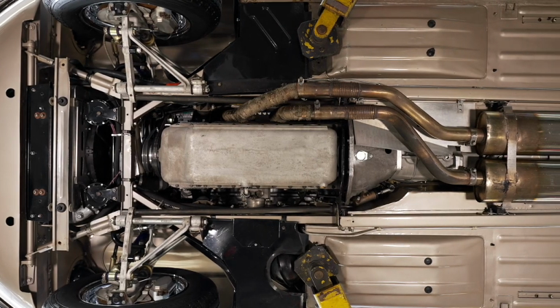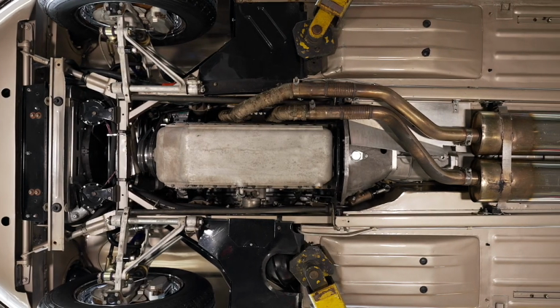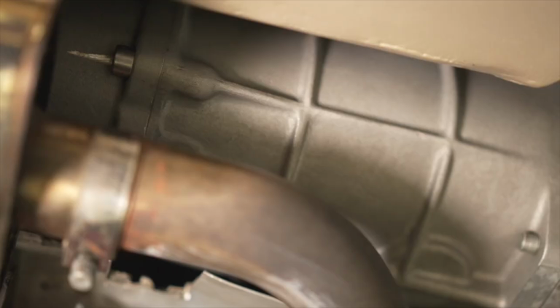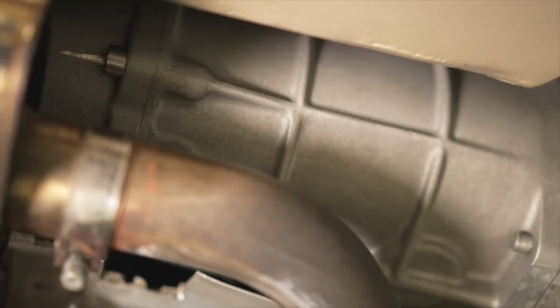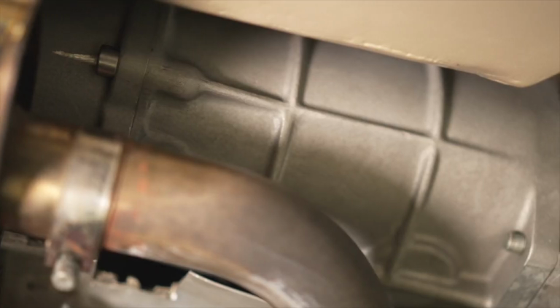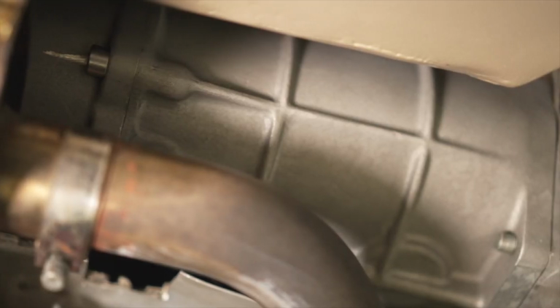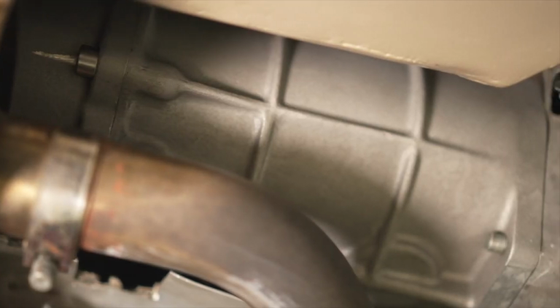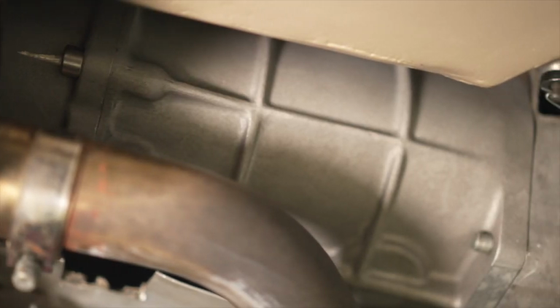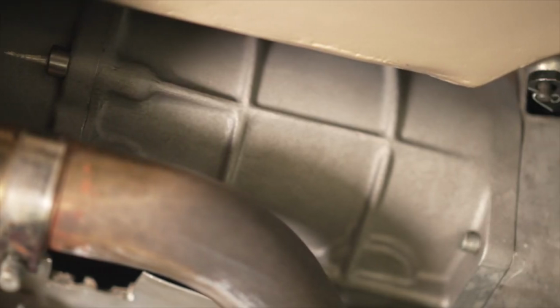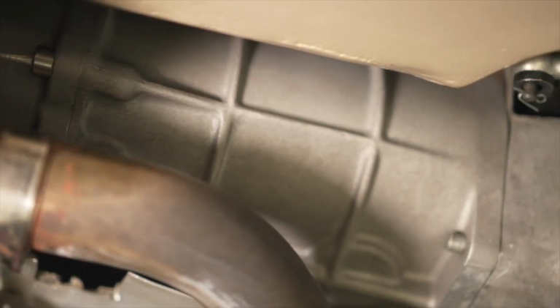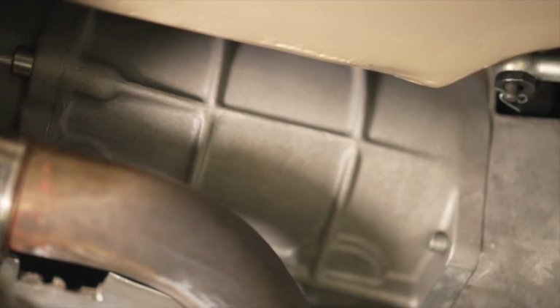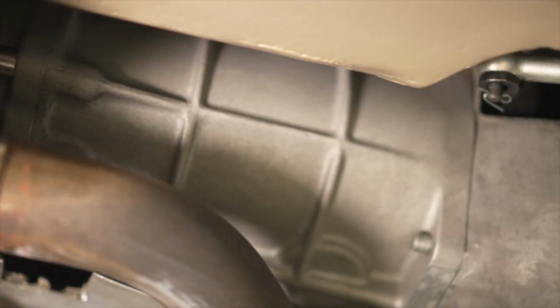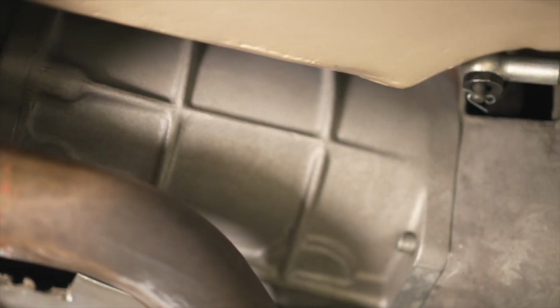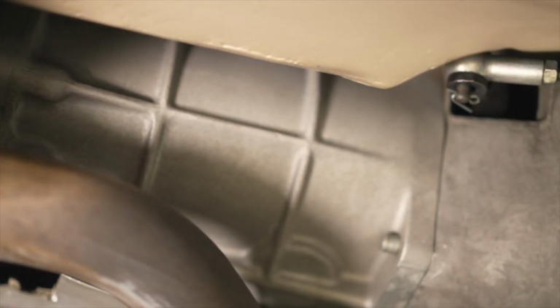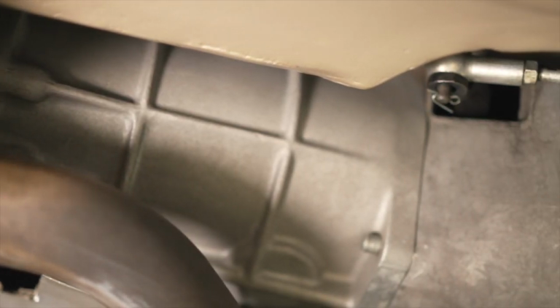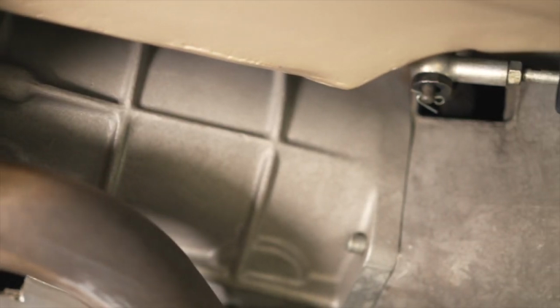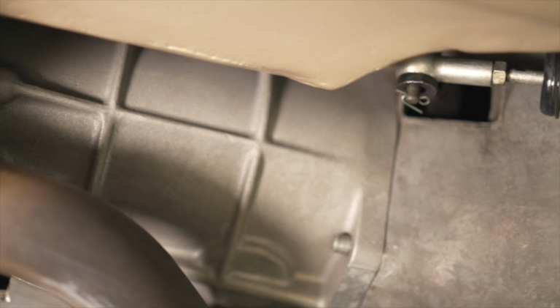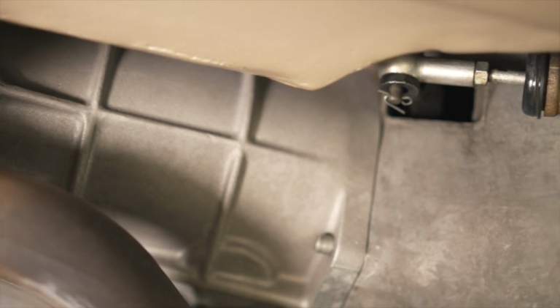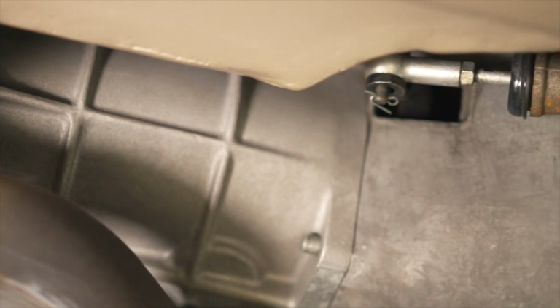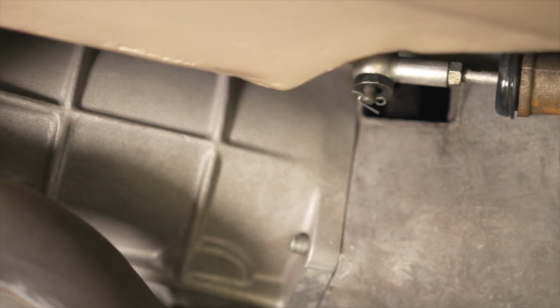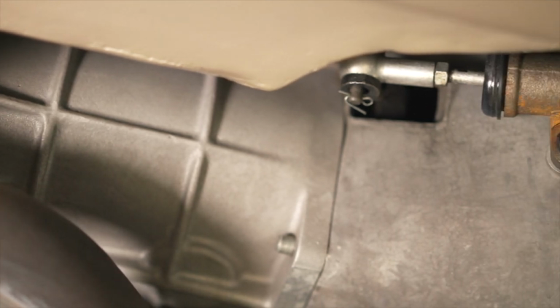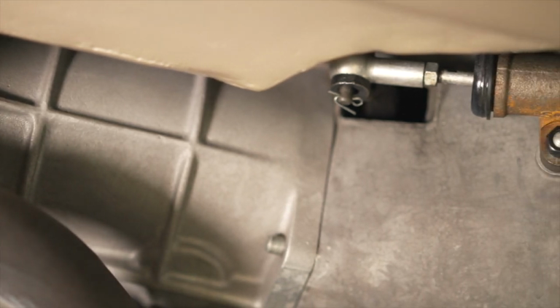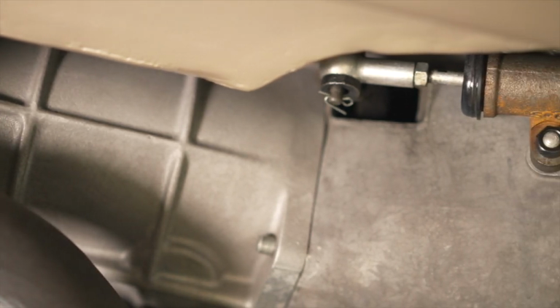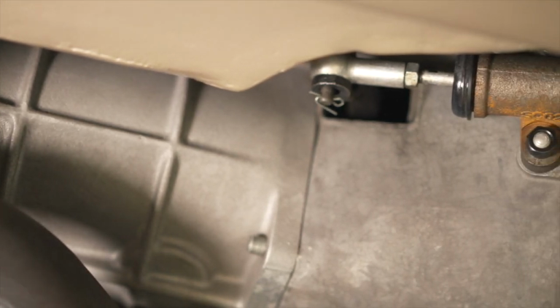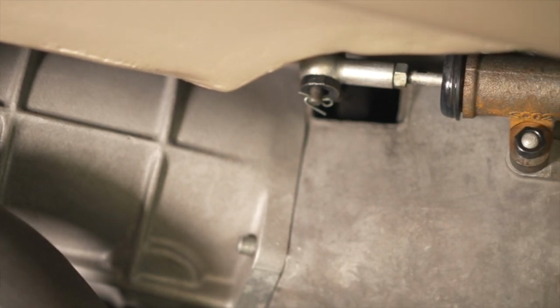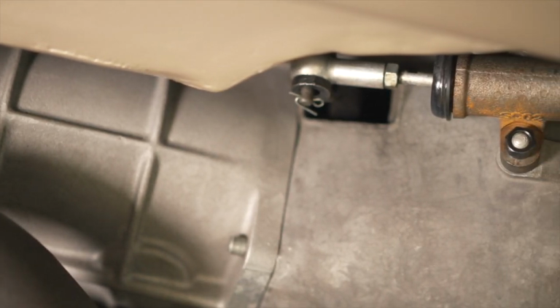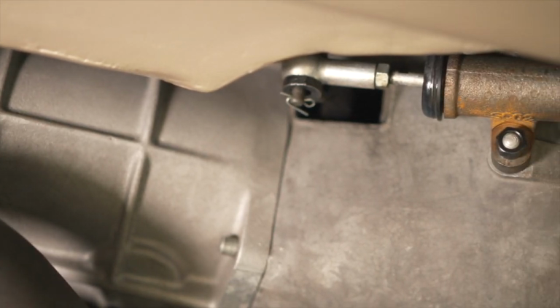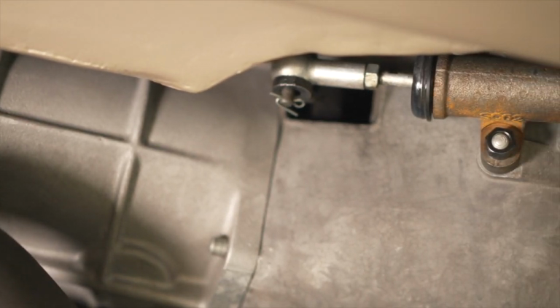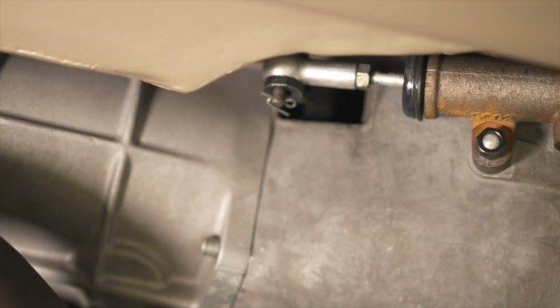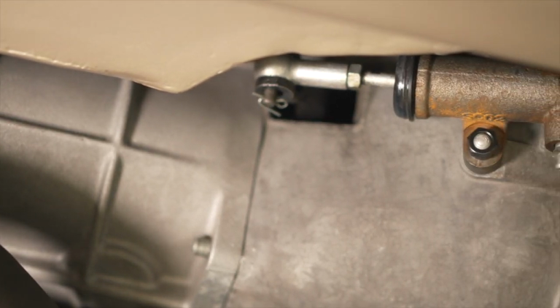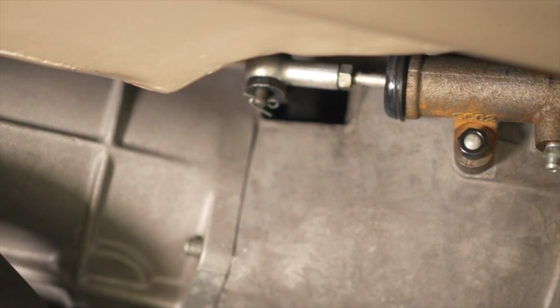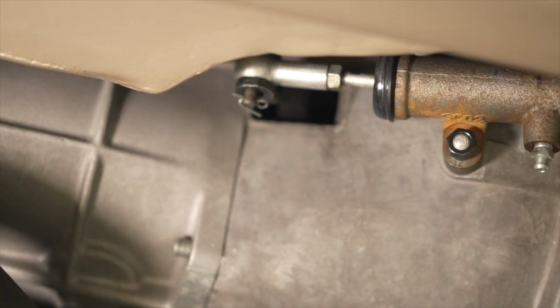It has an aluminum case five-speed transmission, built in England for E-types. The tunnel was not modified to fit.